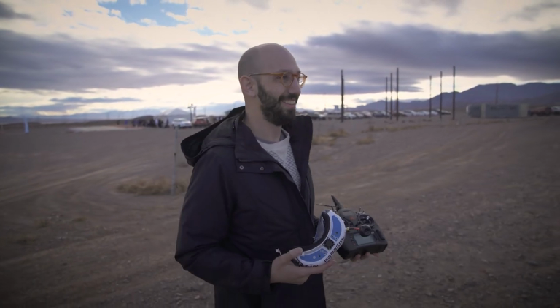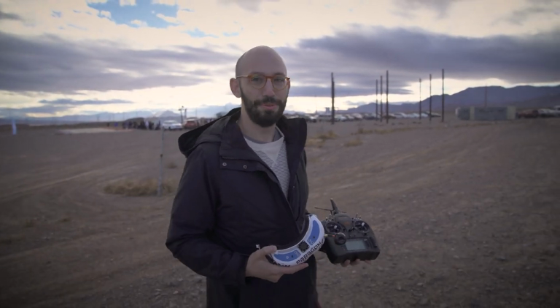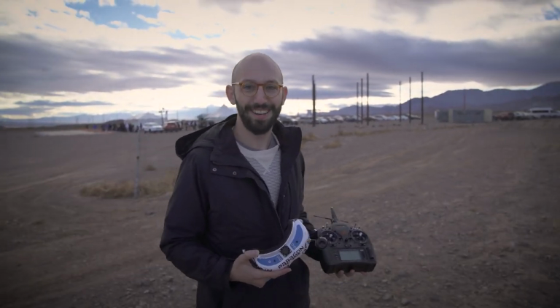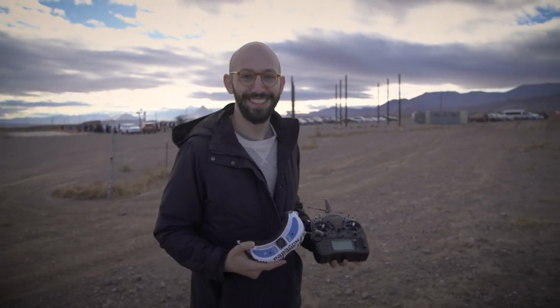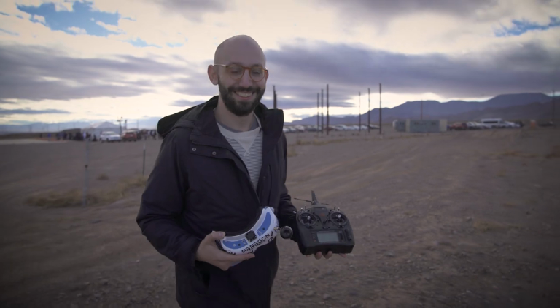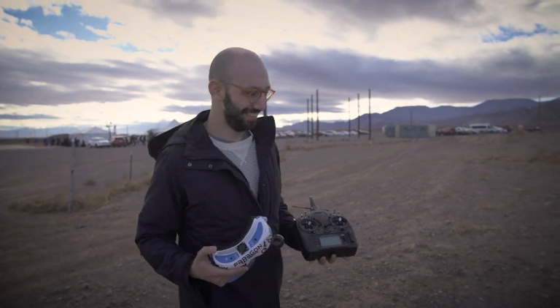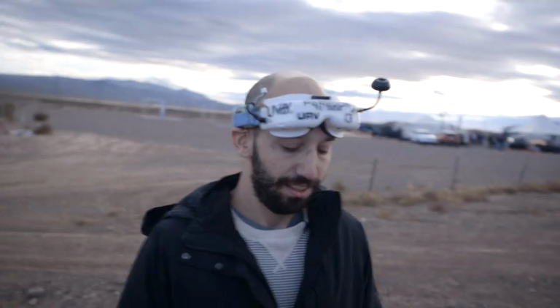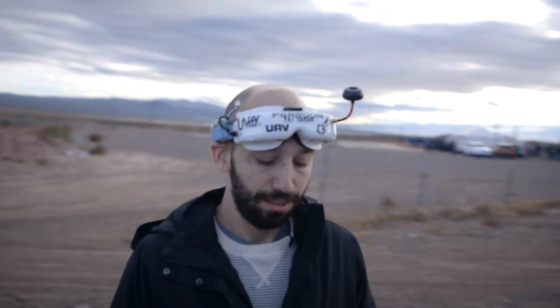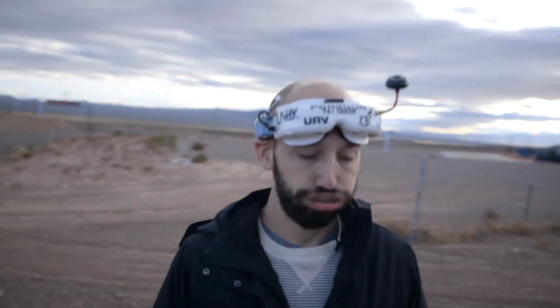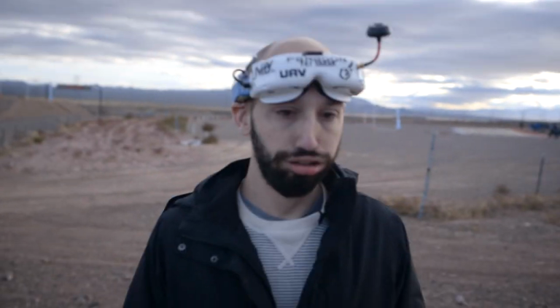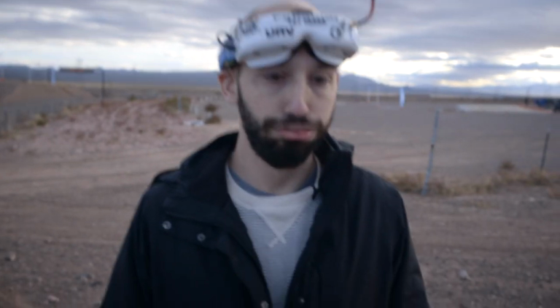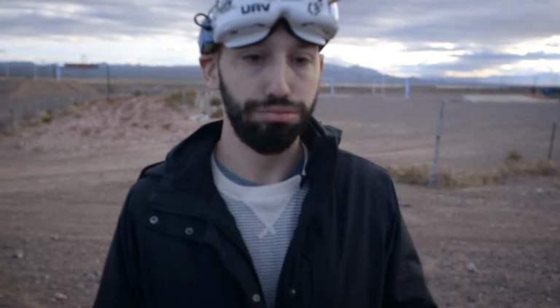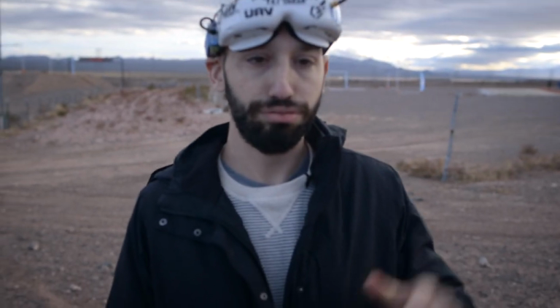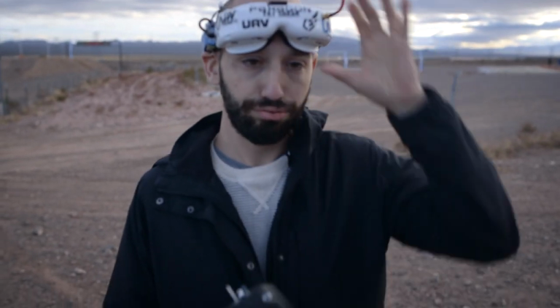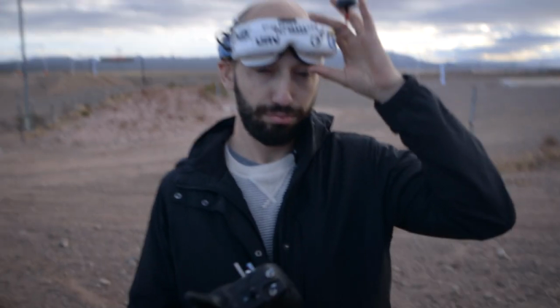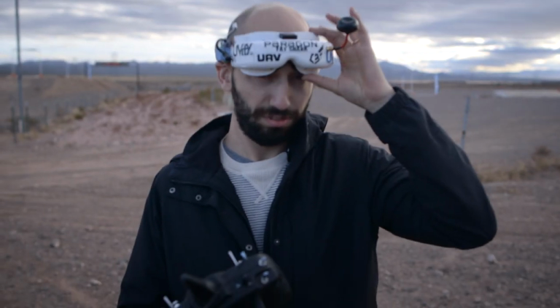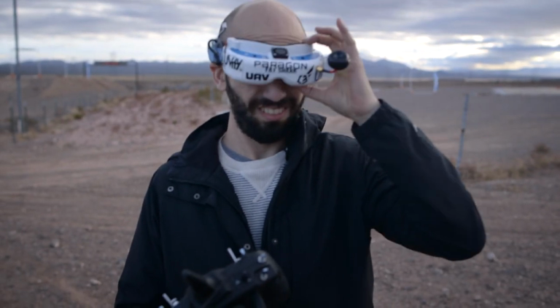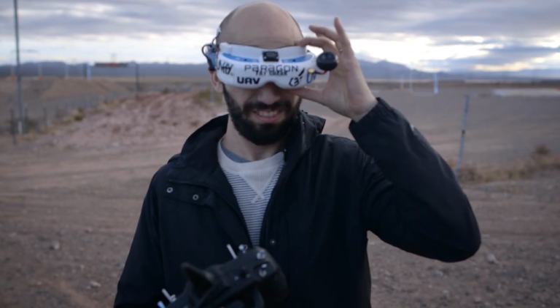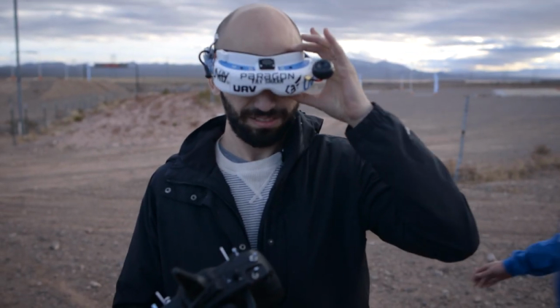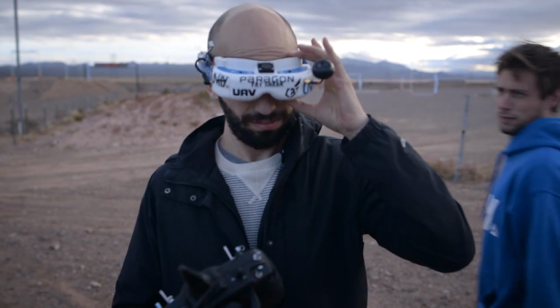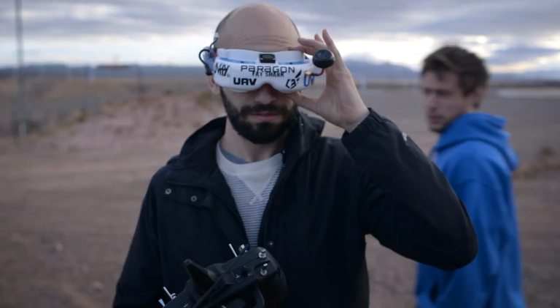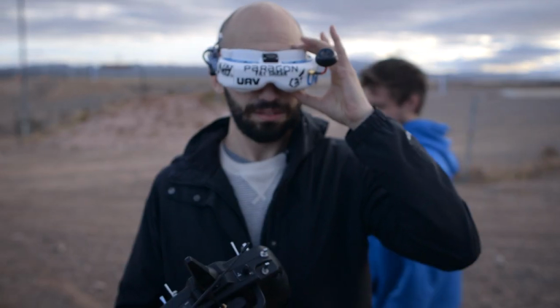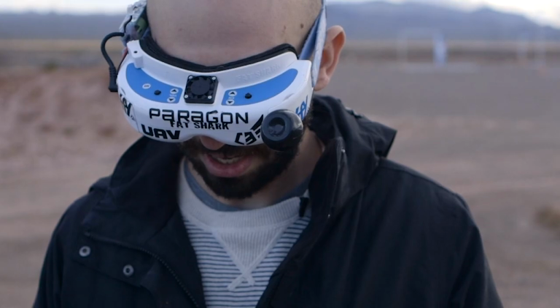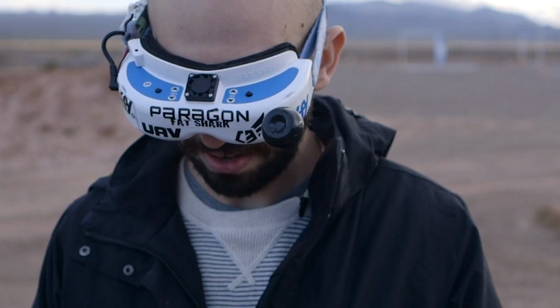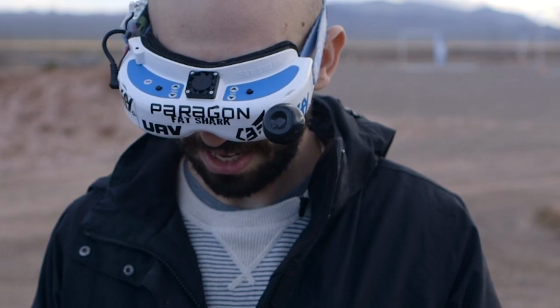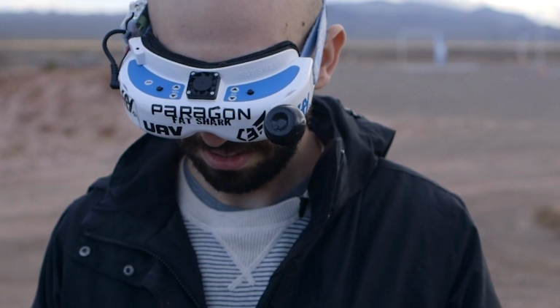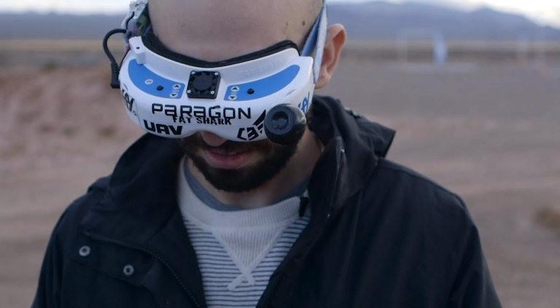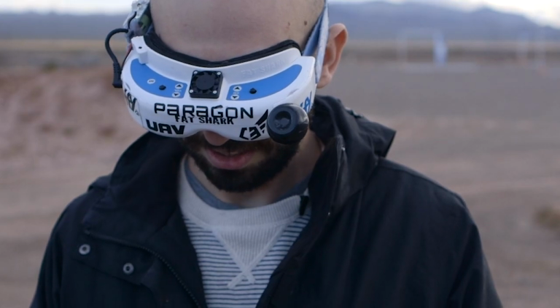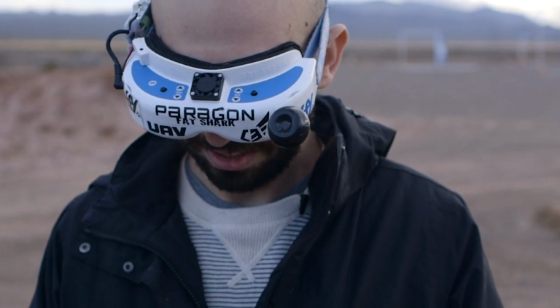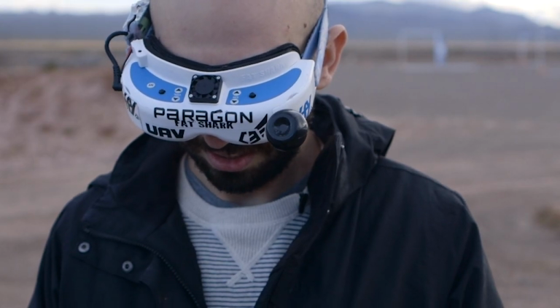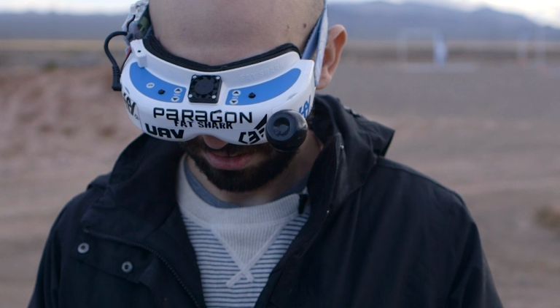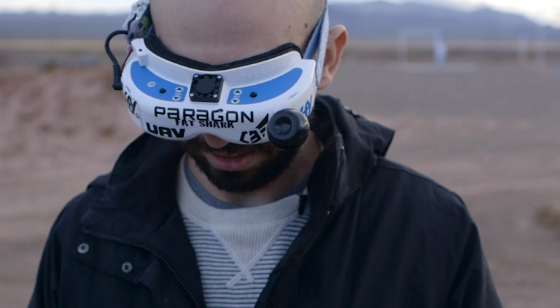They brought me out here where I'm far away and maybe can't hurt anybody. I'm going to do my best to fly this race drone, not crash or kill myself. Should be fun. All right, here we go. You ready? Yeah.